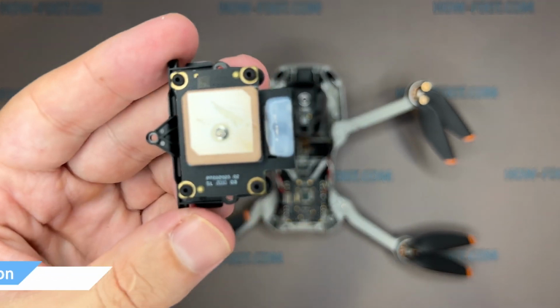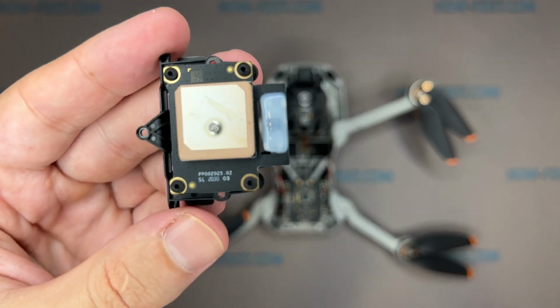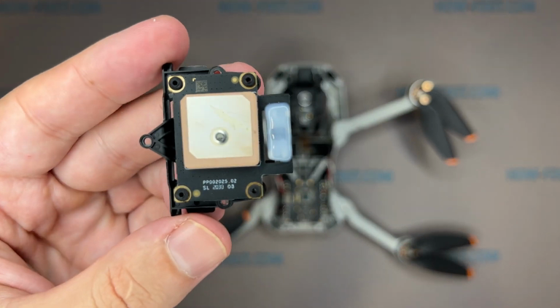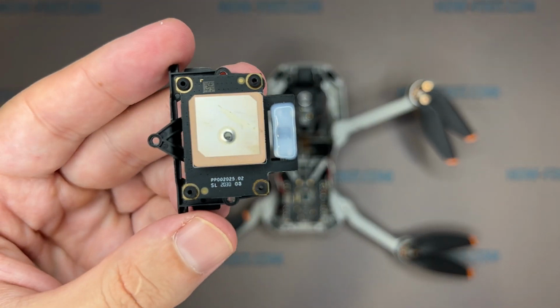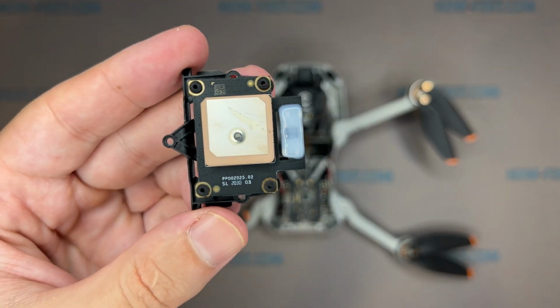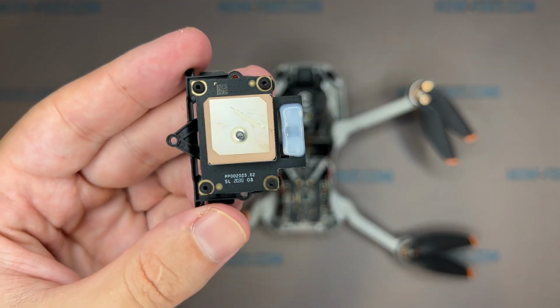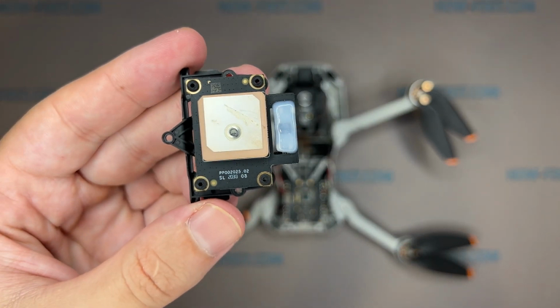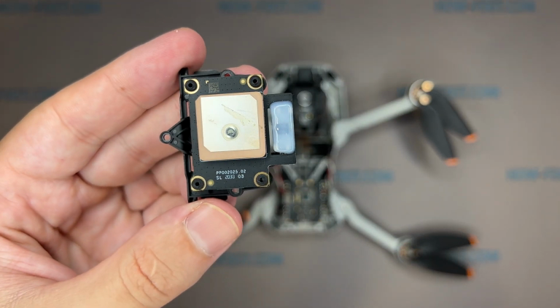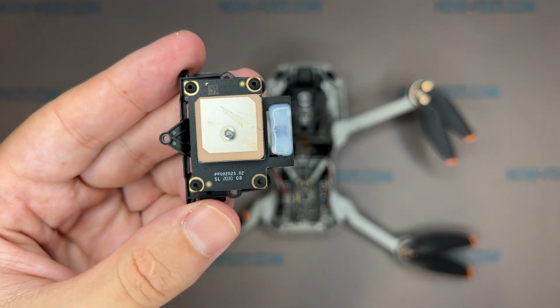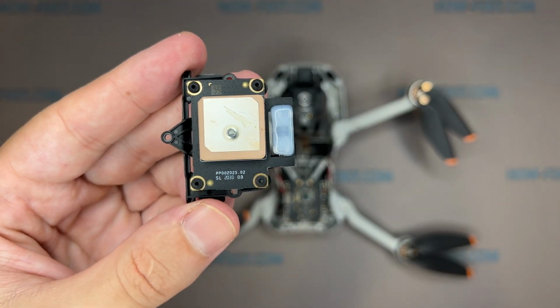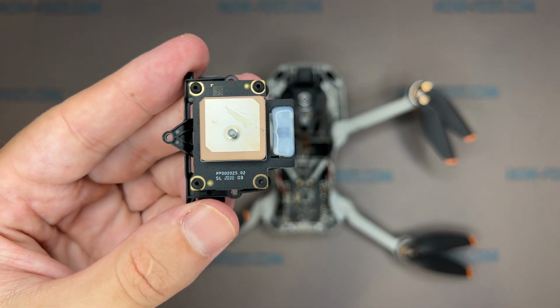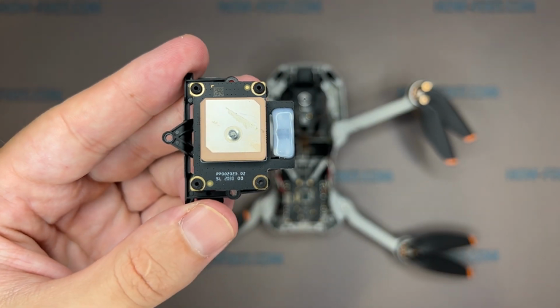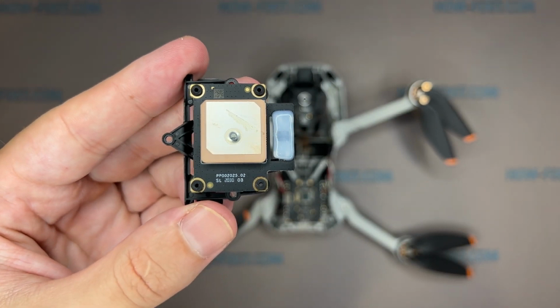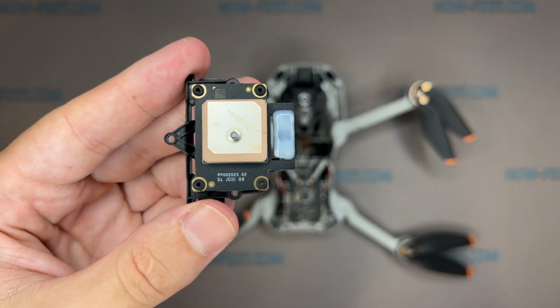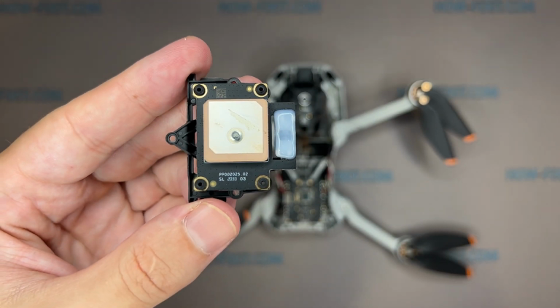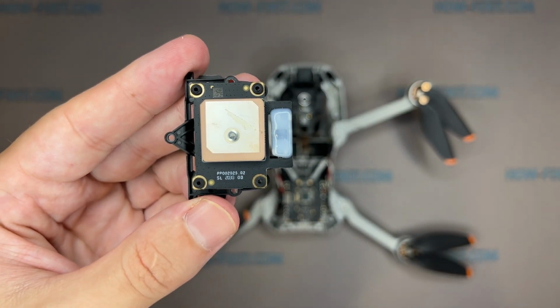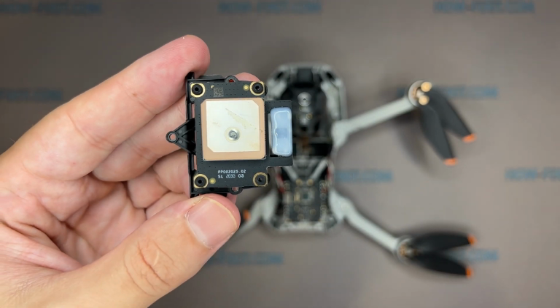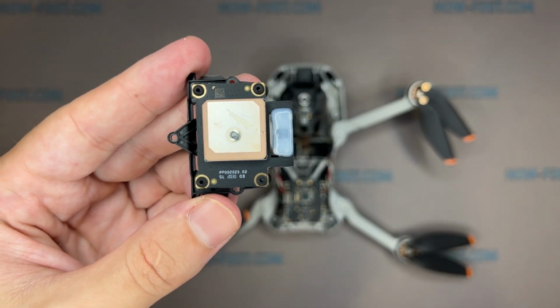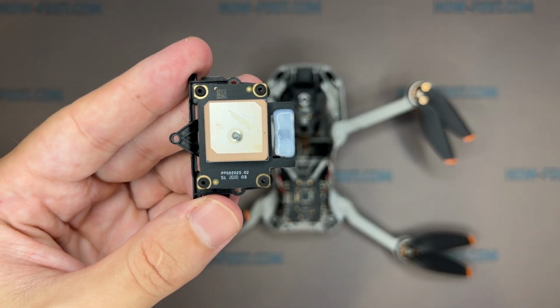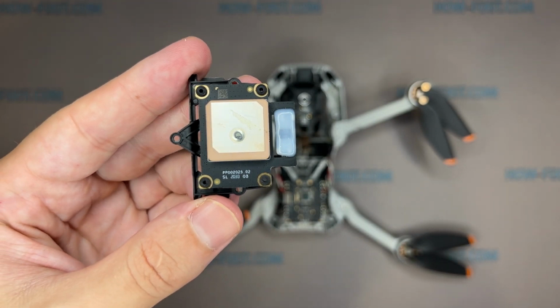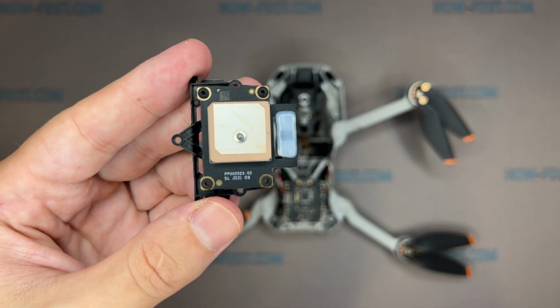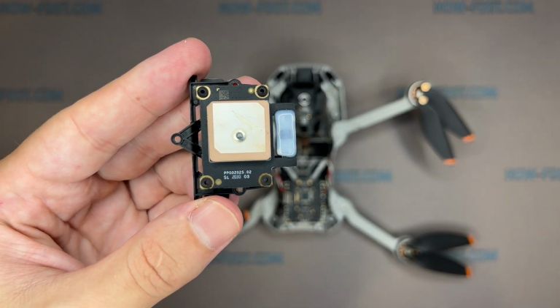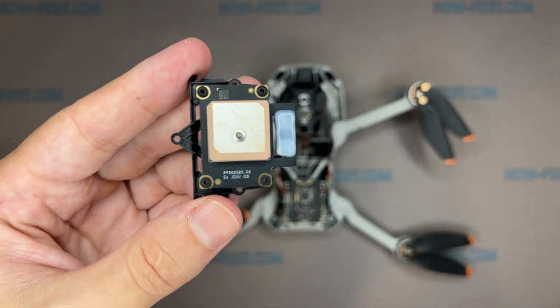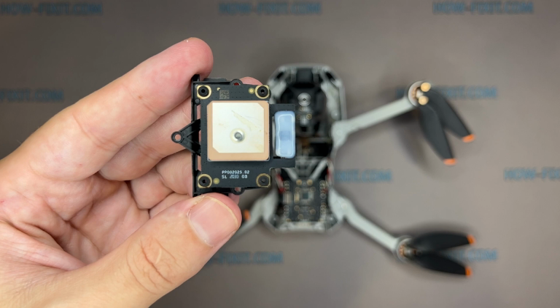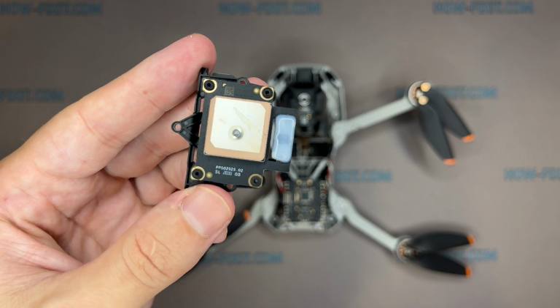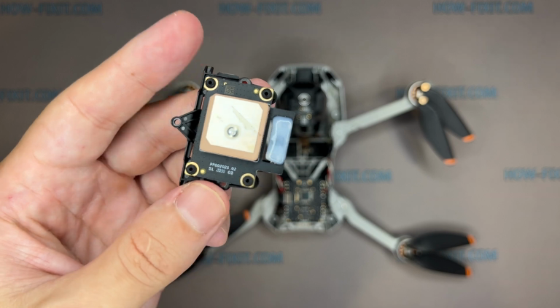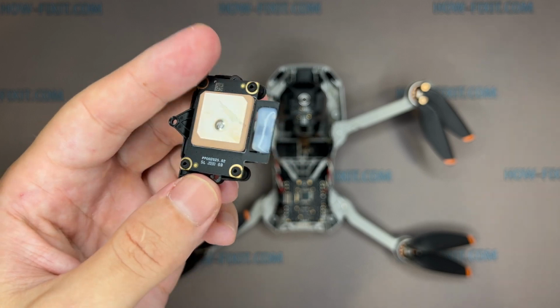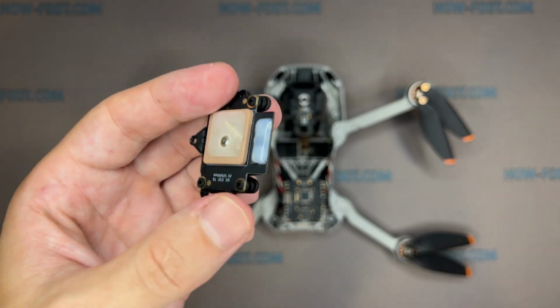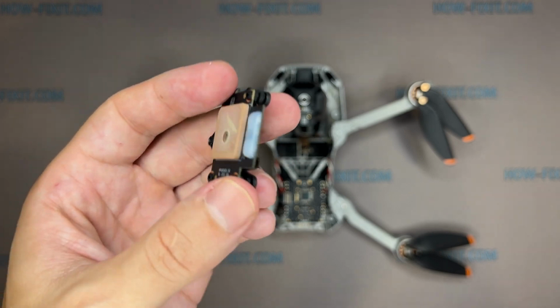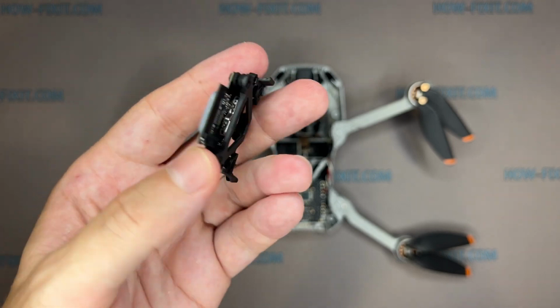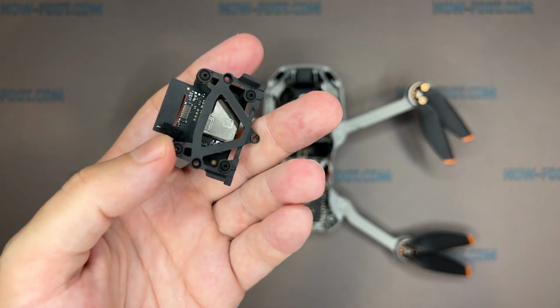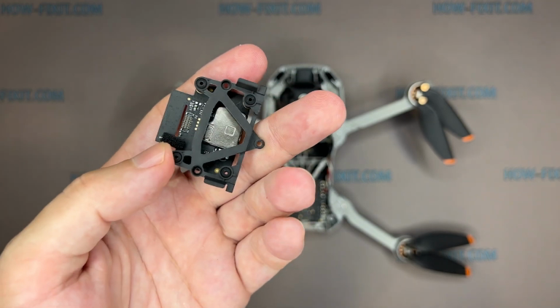After replacing the GPS module, you need to calibrate the GPS on your drone, which you can do in the DJI mobile app.